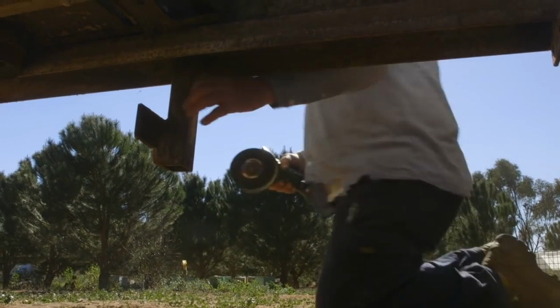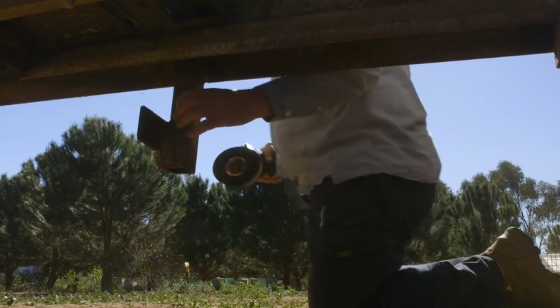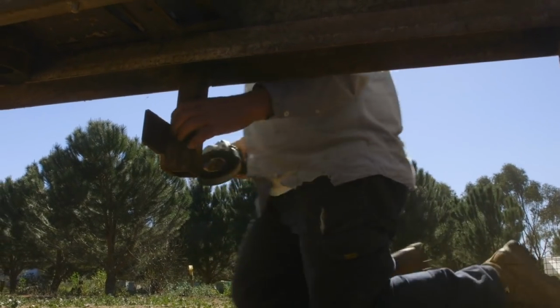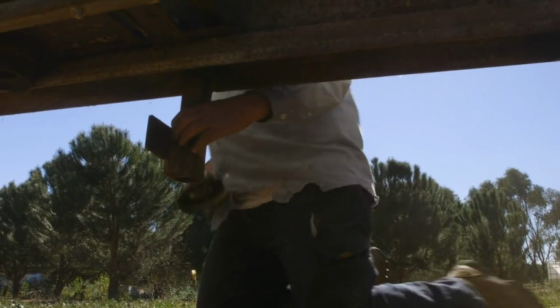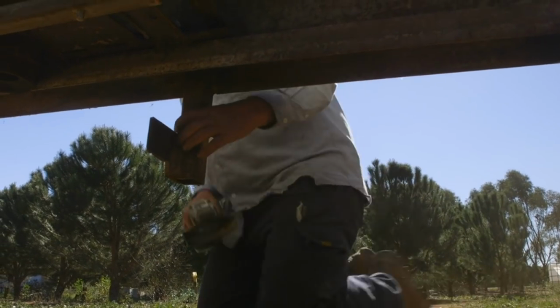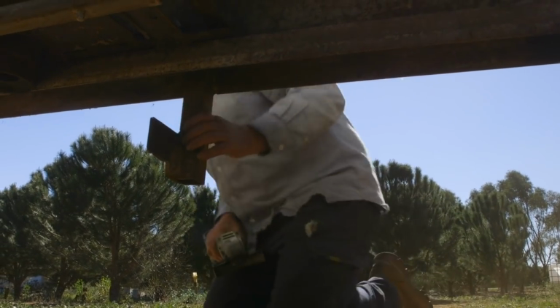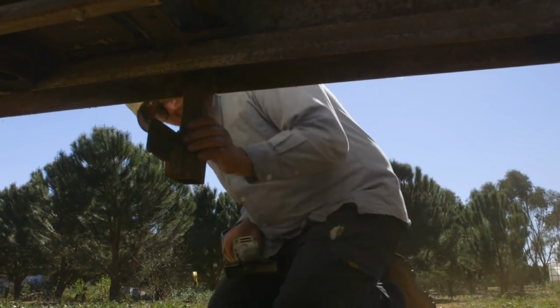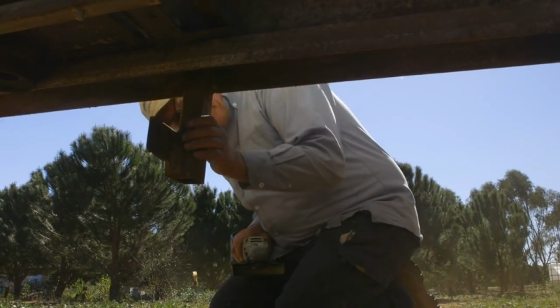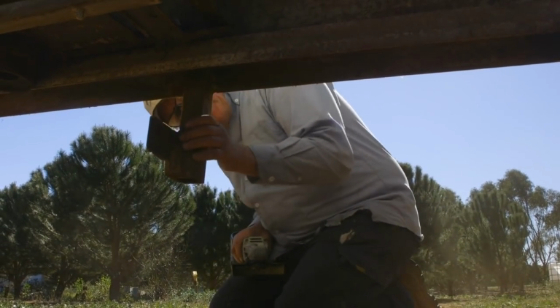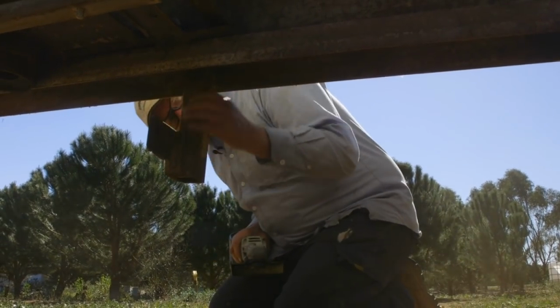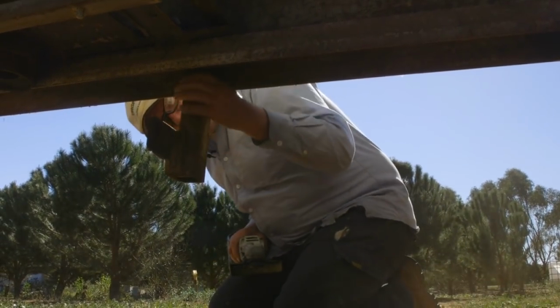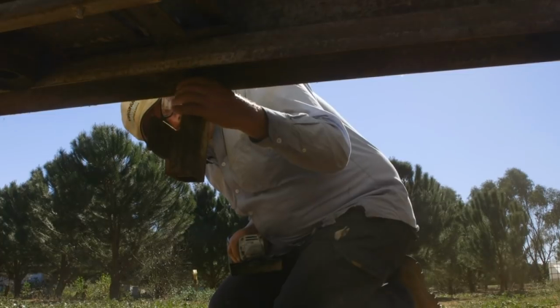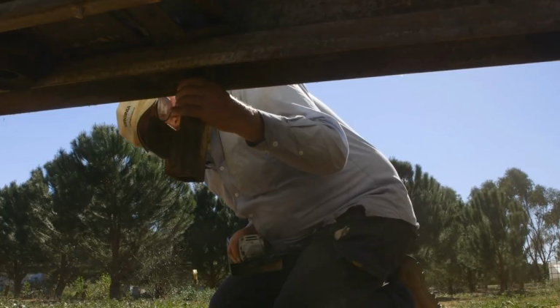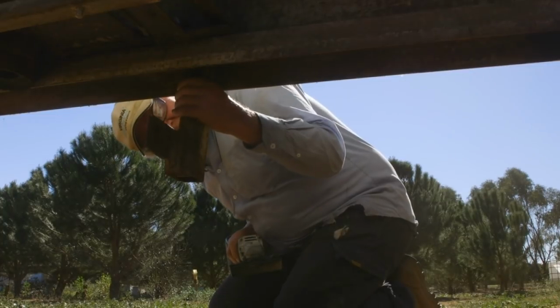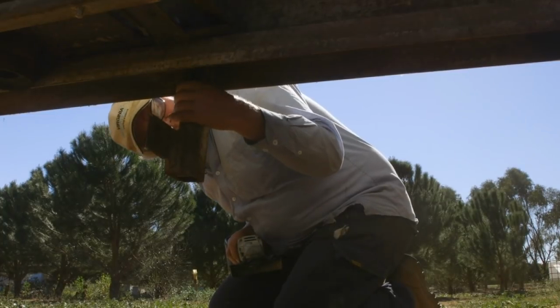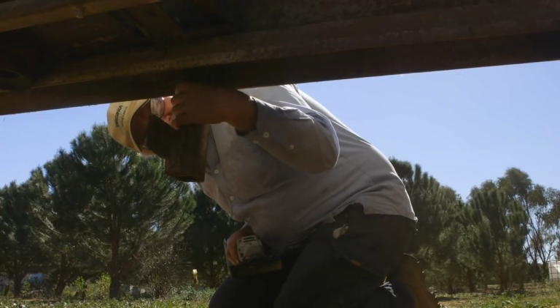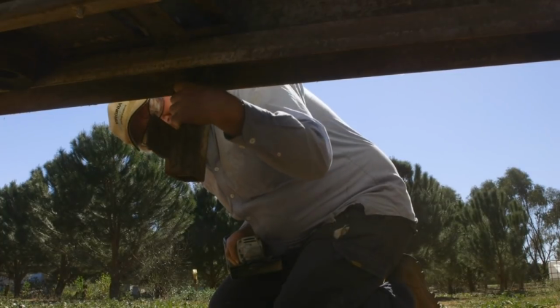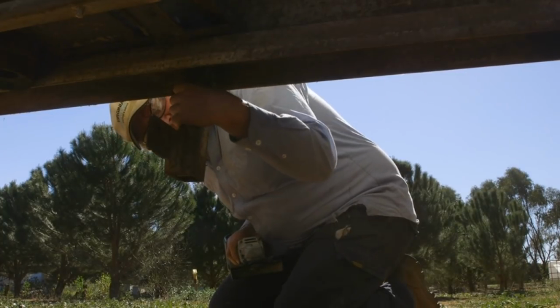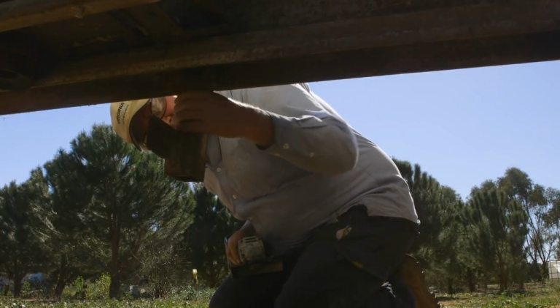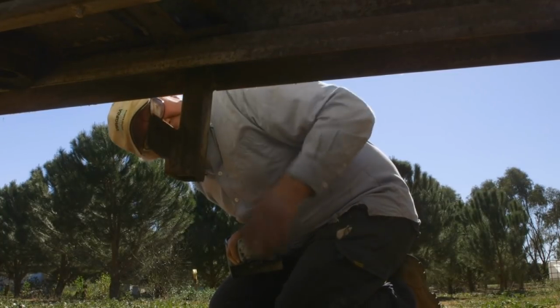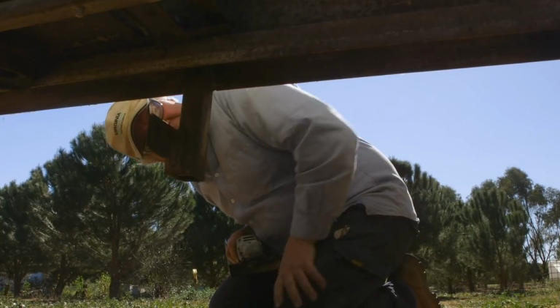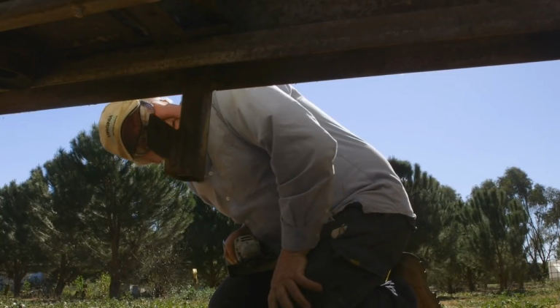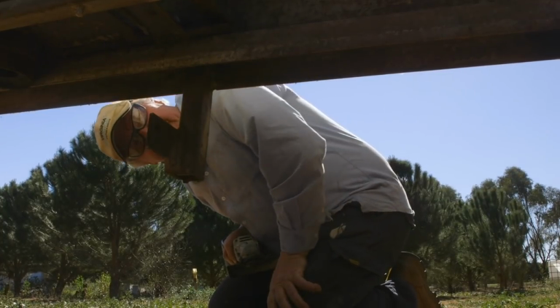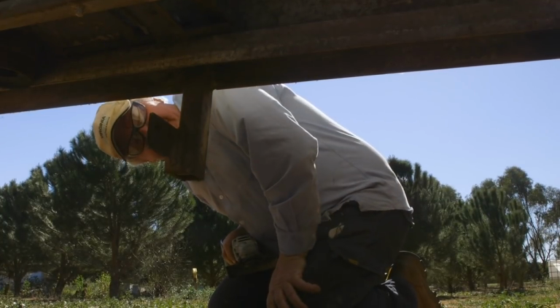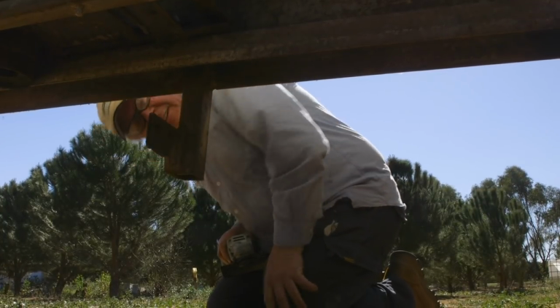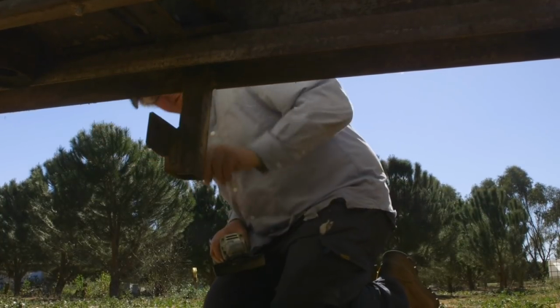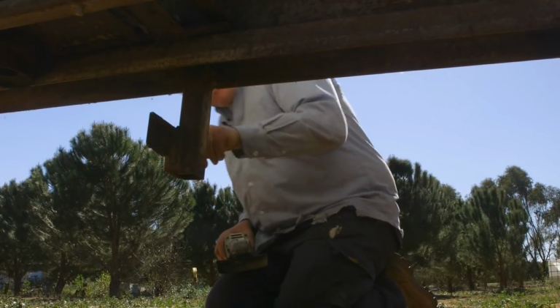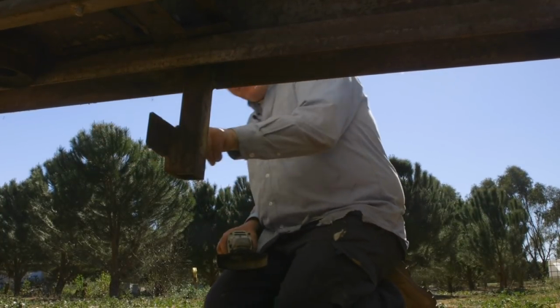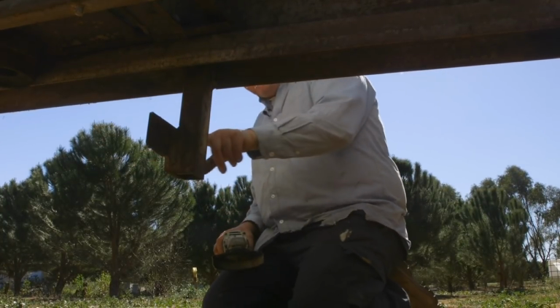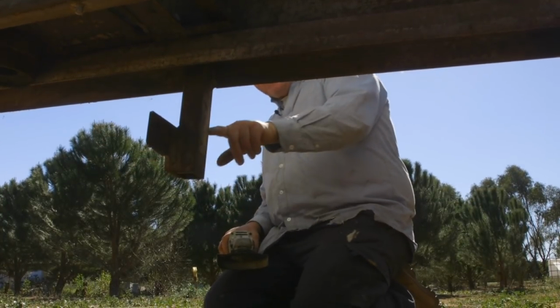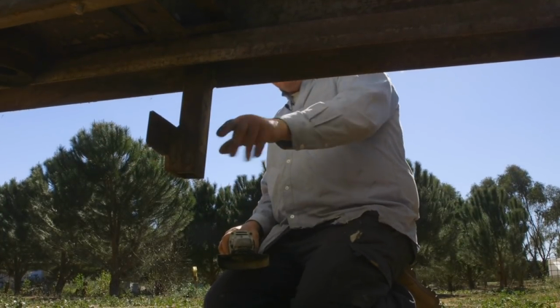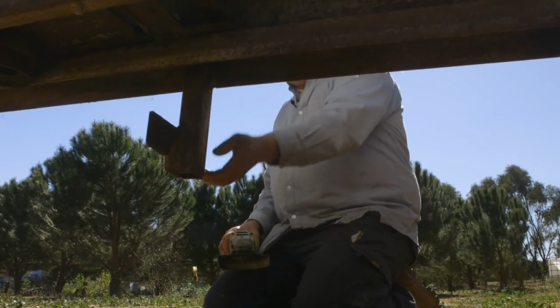I was thinking I'd cut it through here, but I don't know, would that end up too short? It's a fair way through. I reckon we'll just cut him through here, it'd be about right, wouldn't it?